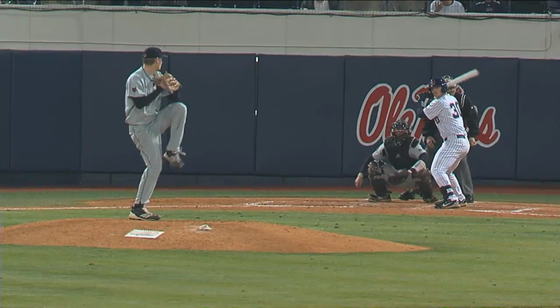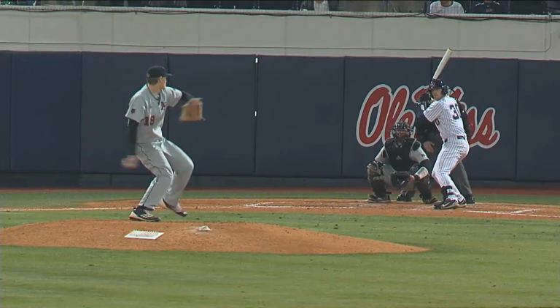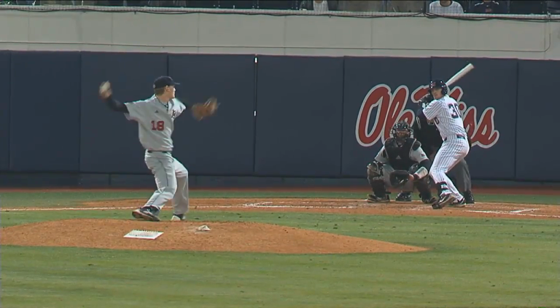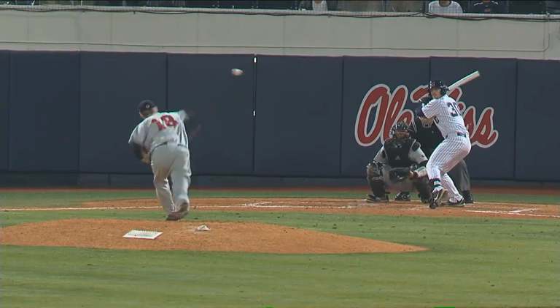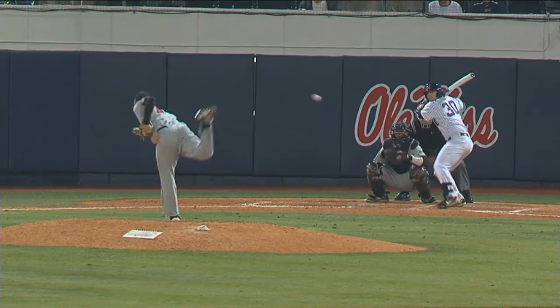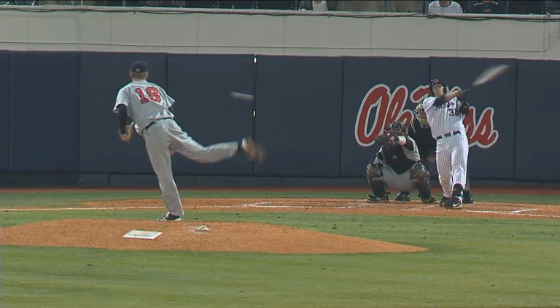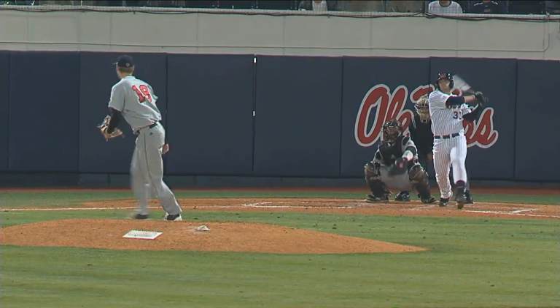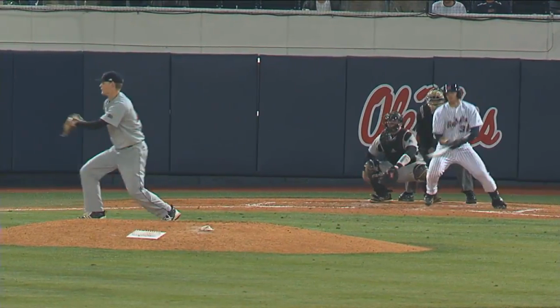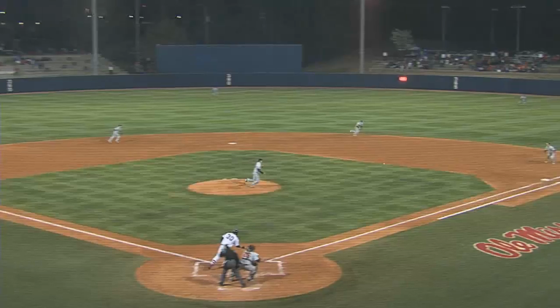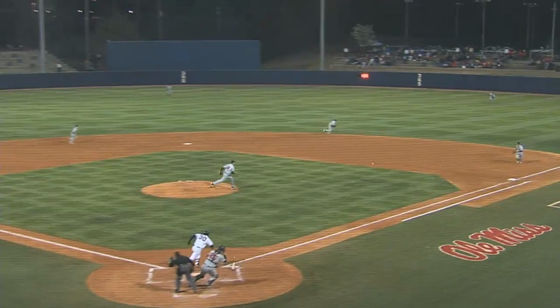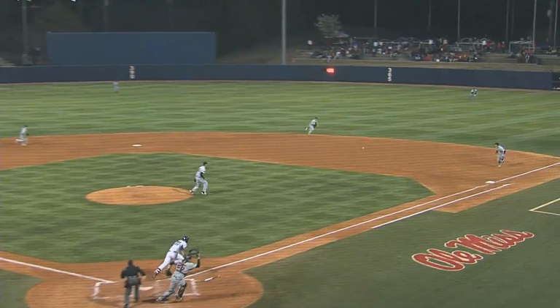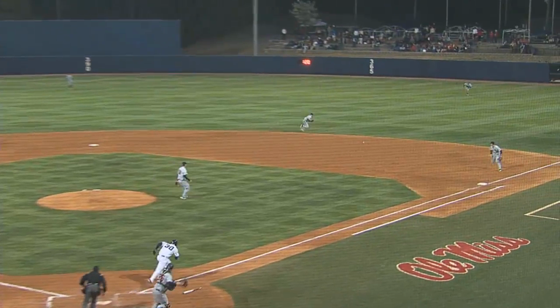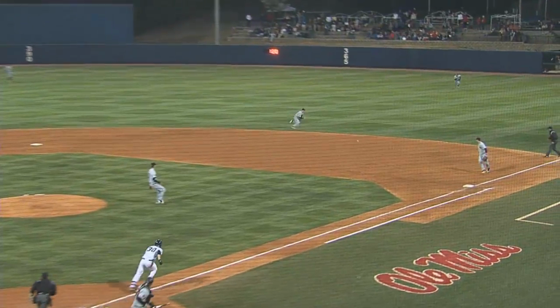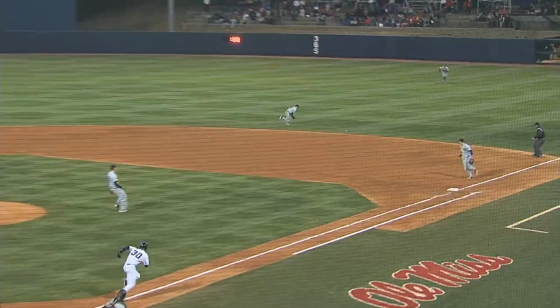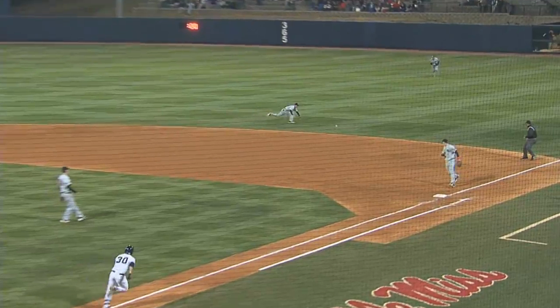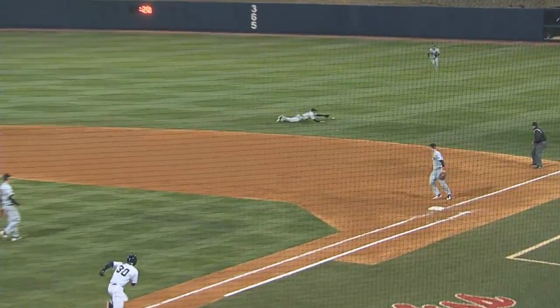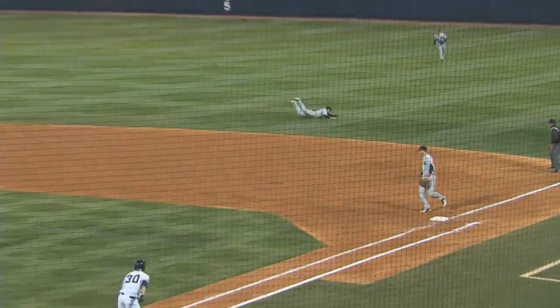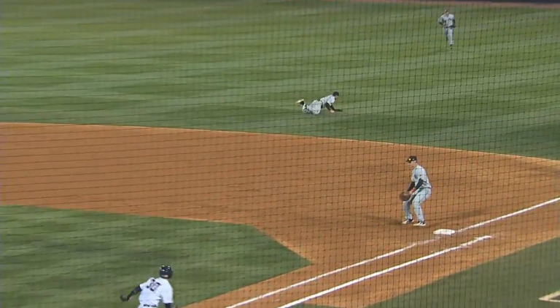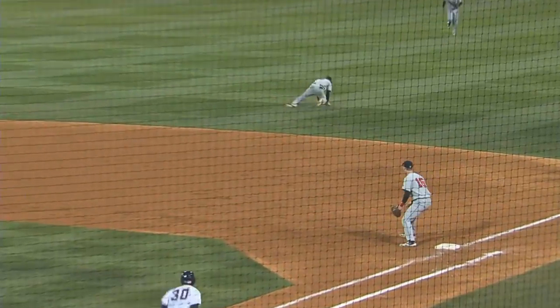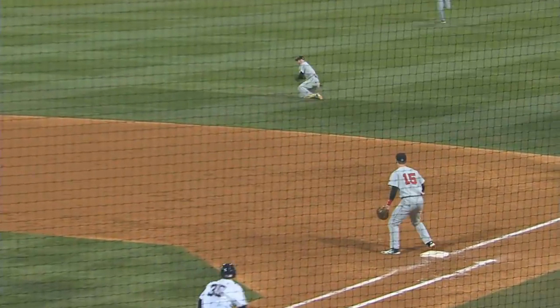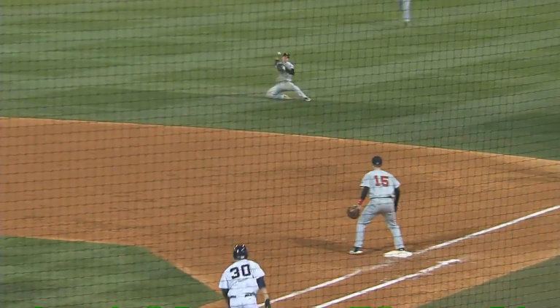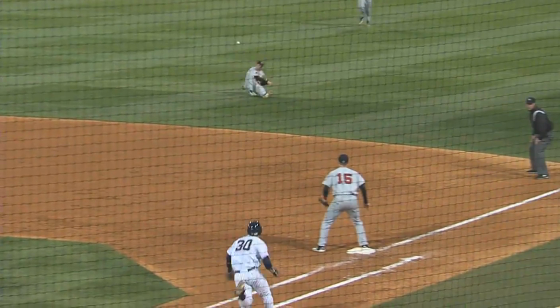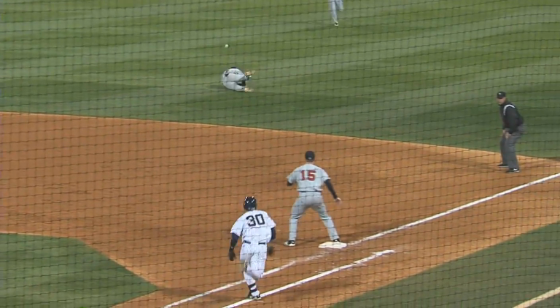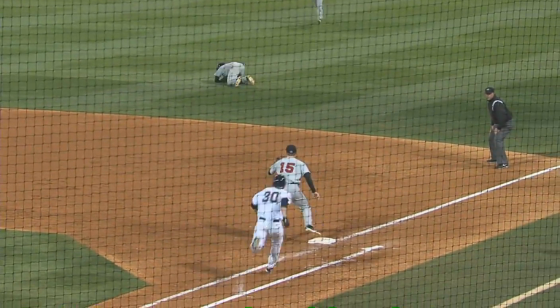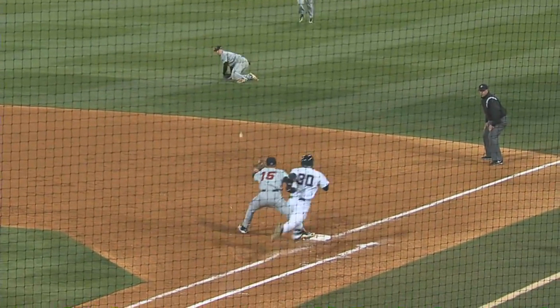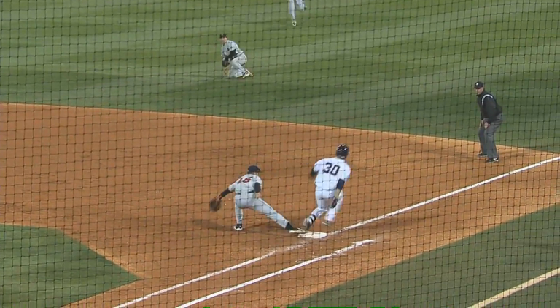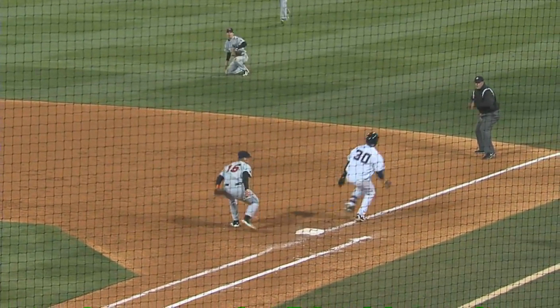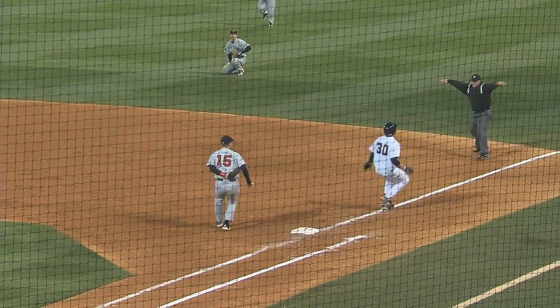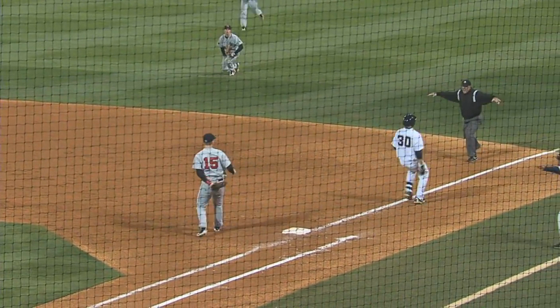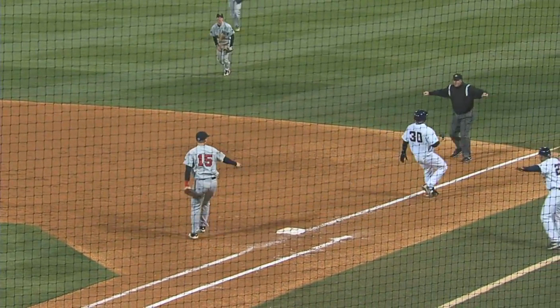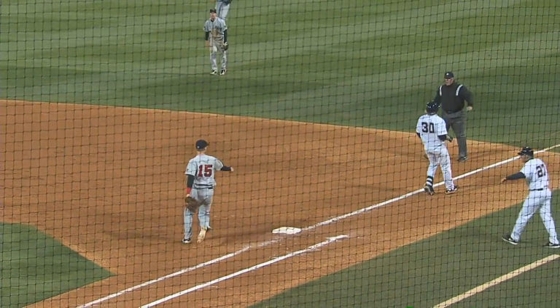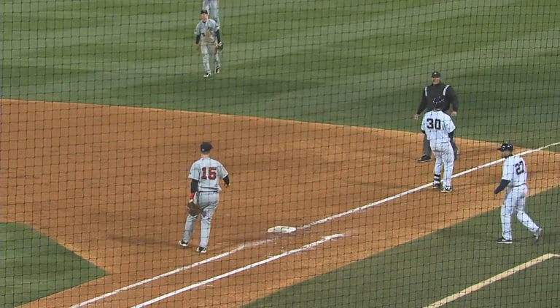First pitch to Will Allen. Ground ball right side — that's going to scoot through. Nope, second baseman grabs and throws to first for the out.